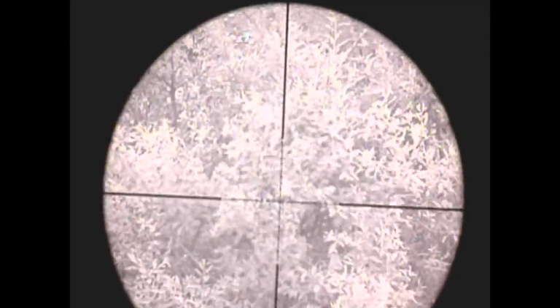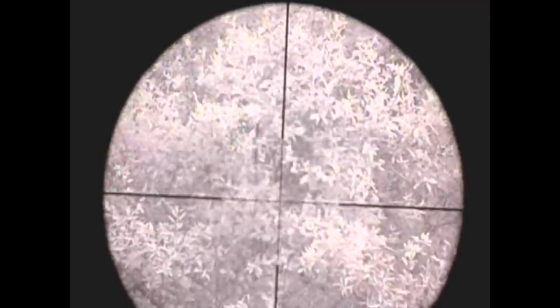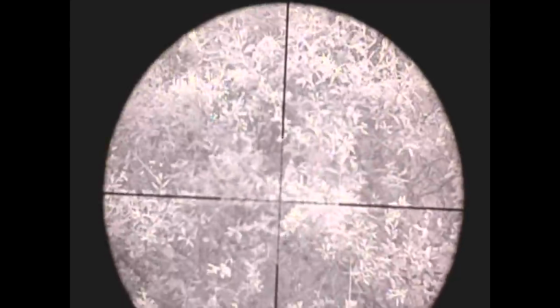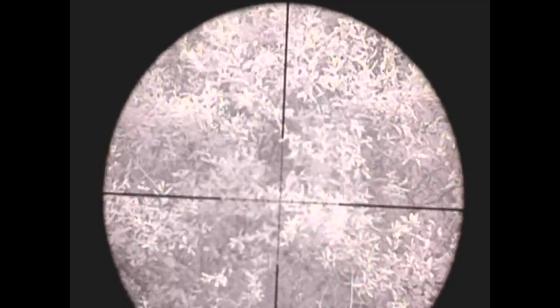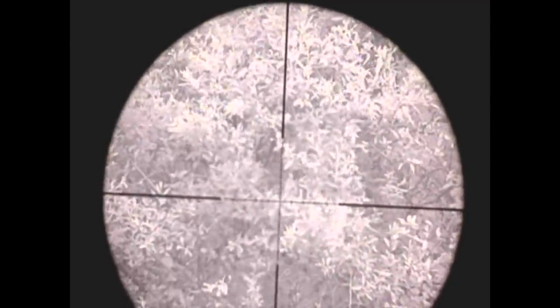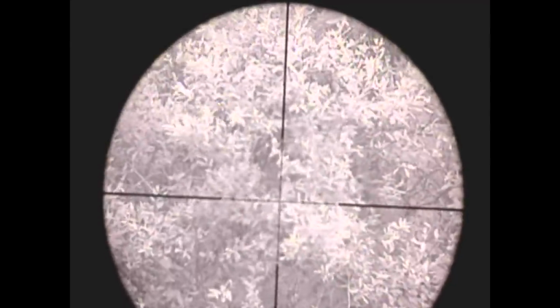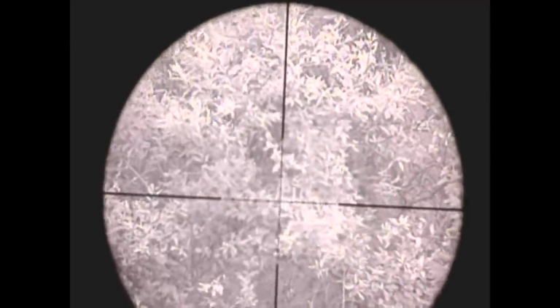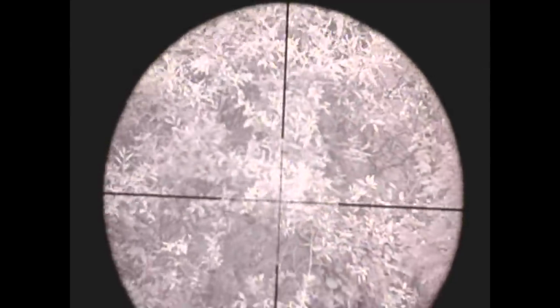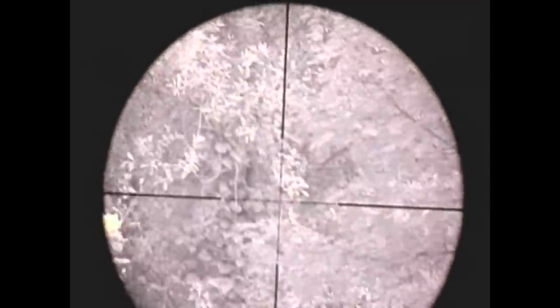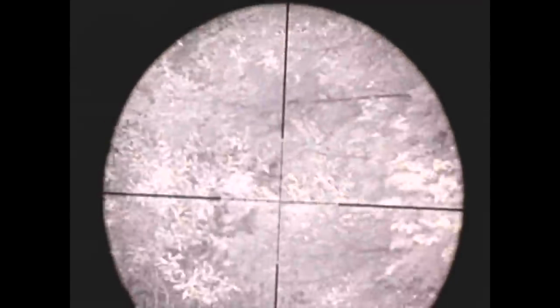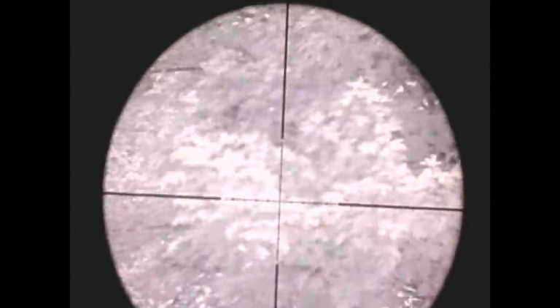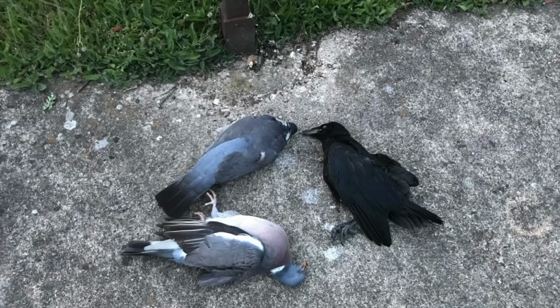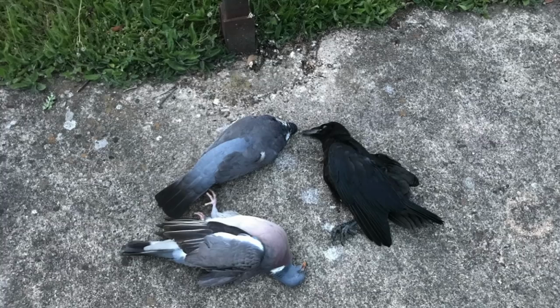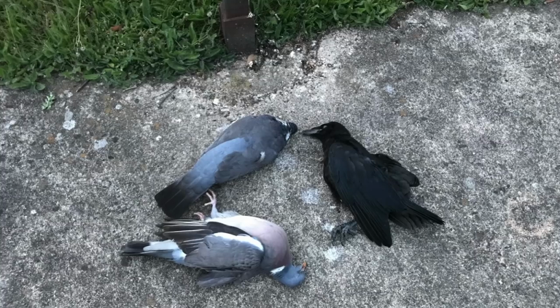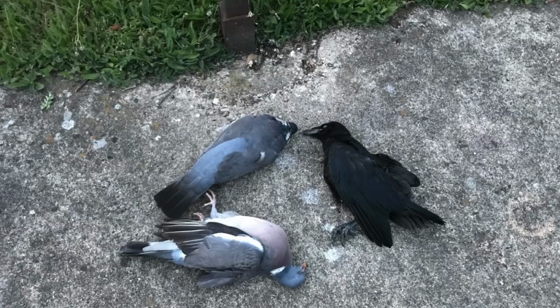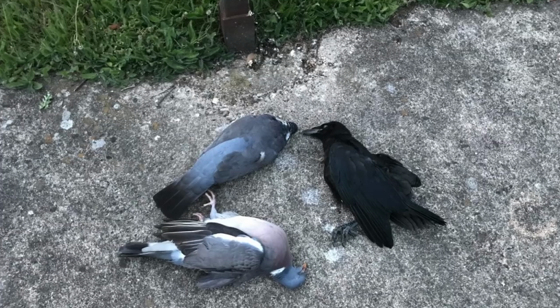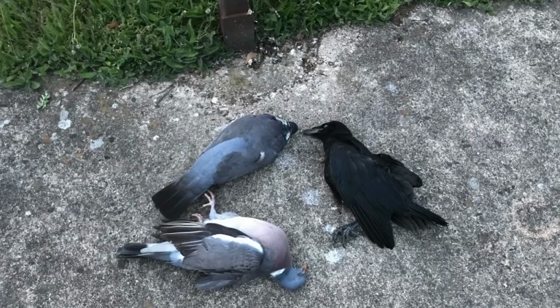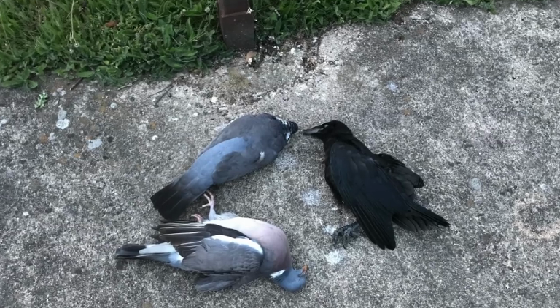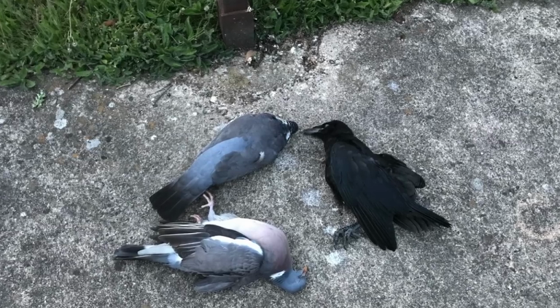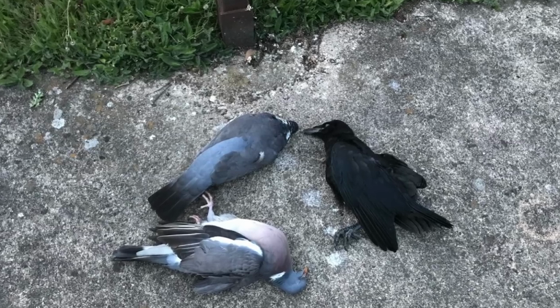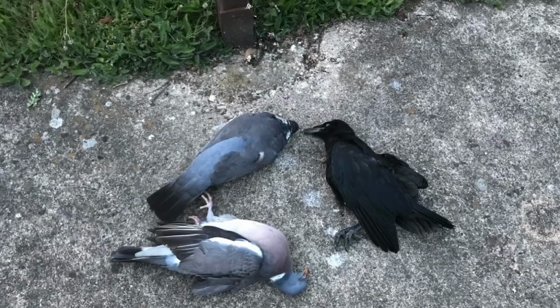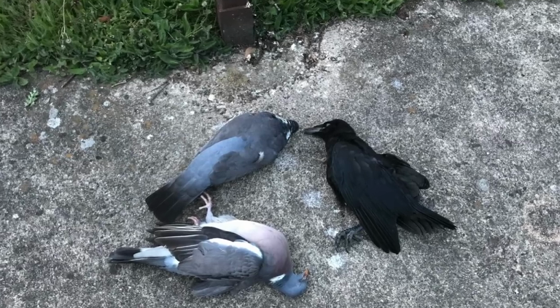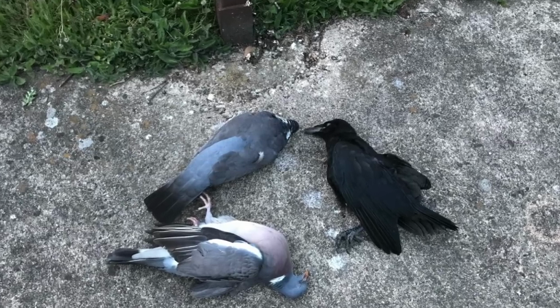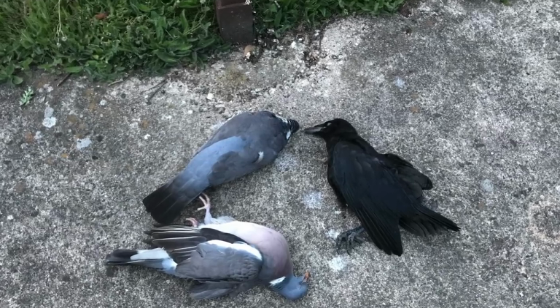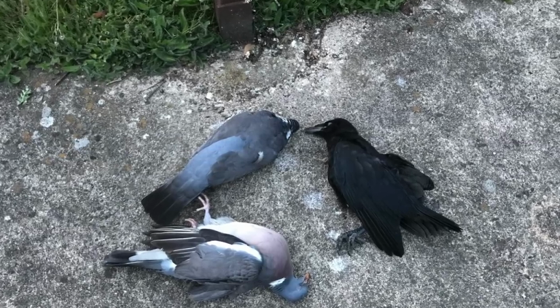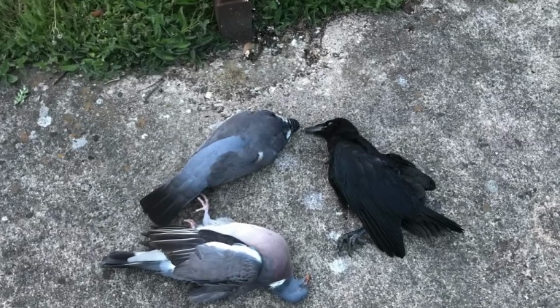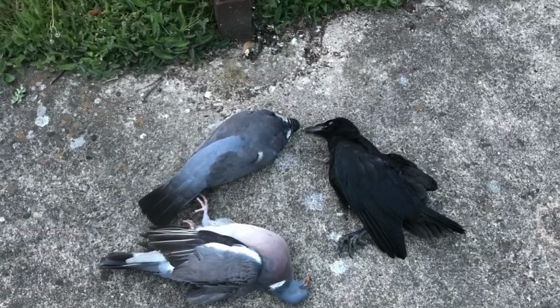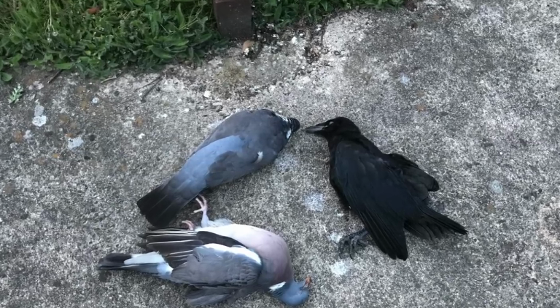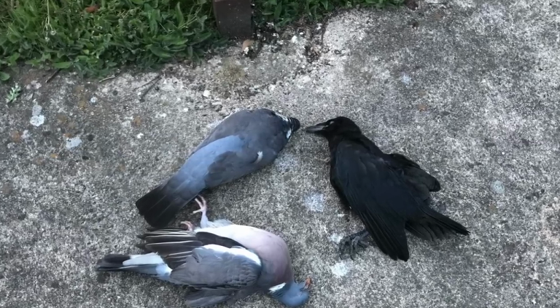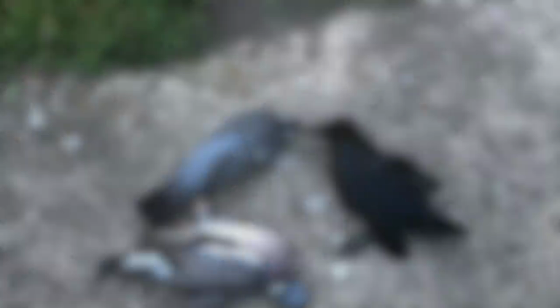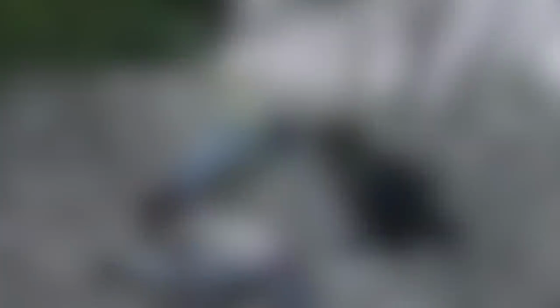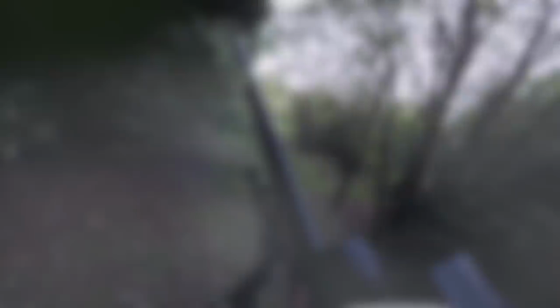That second pigeon dropped like an absolute stone with a solid shot from the Air Arms. Right, so we've mixed the bag up a little bit — let's get back onto the rabbits.